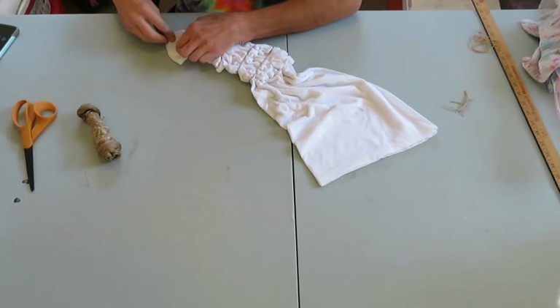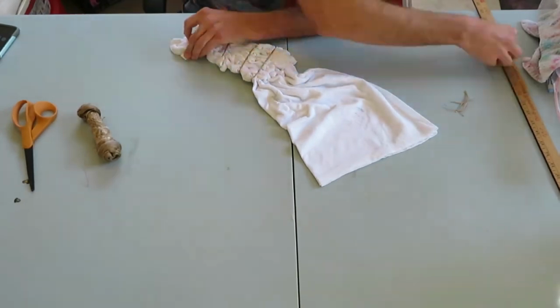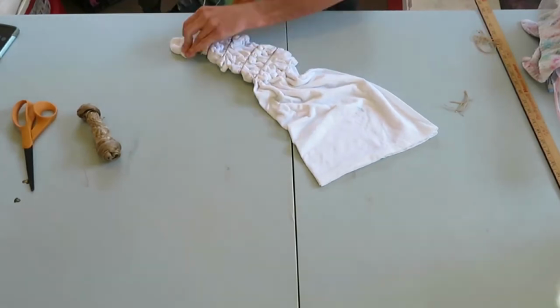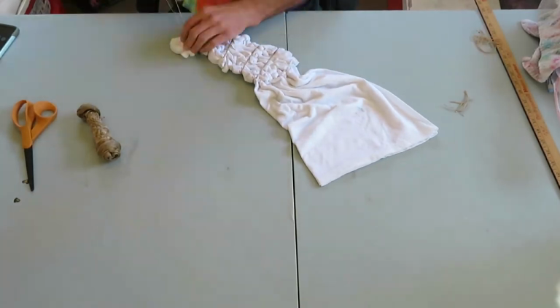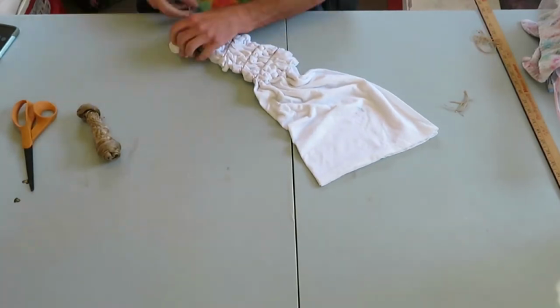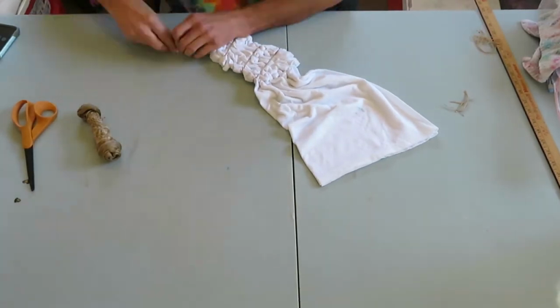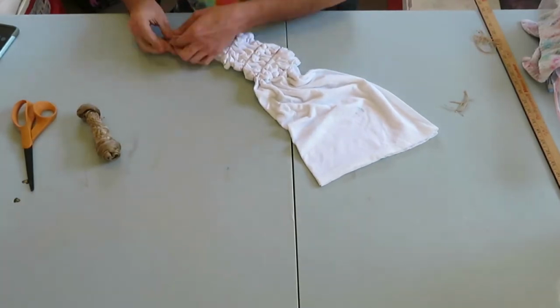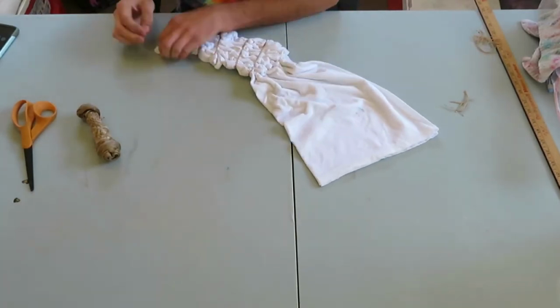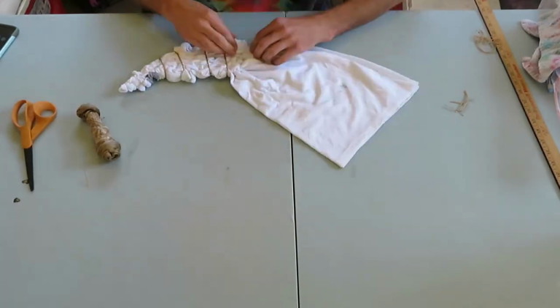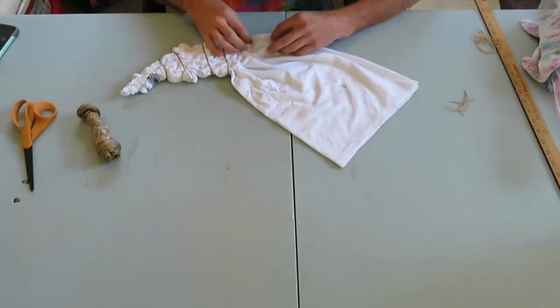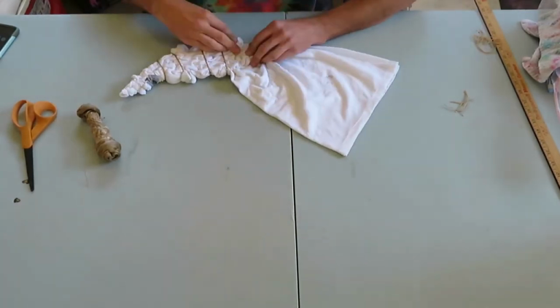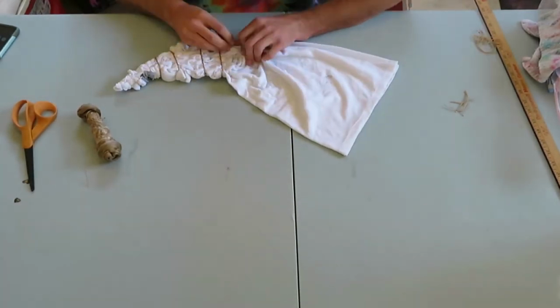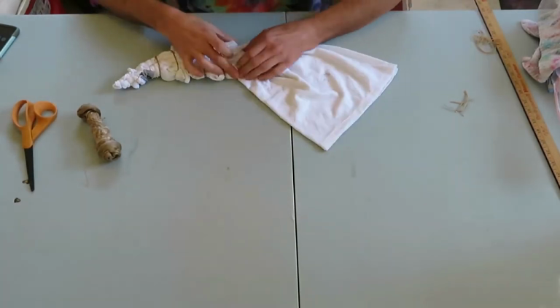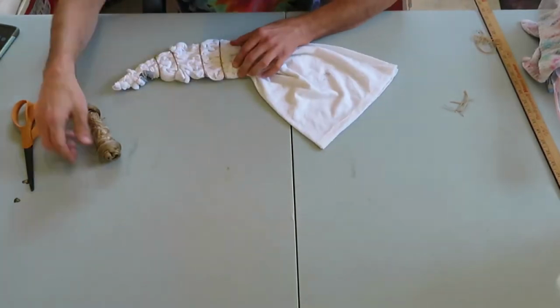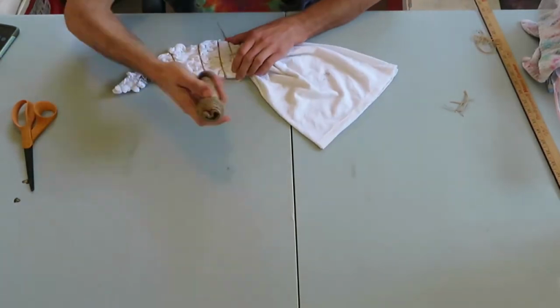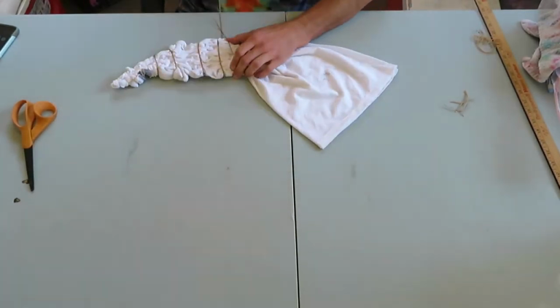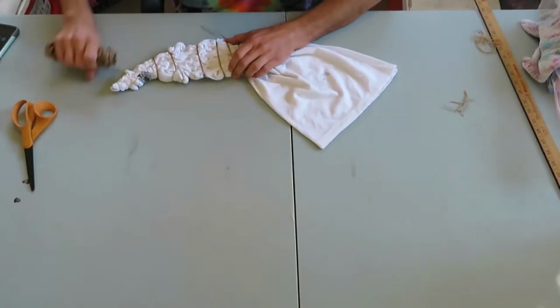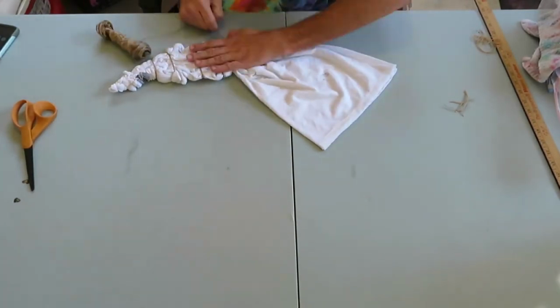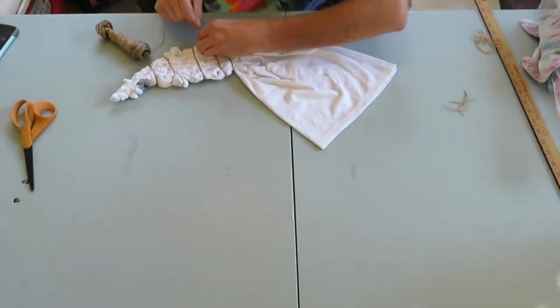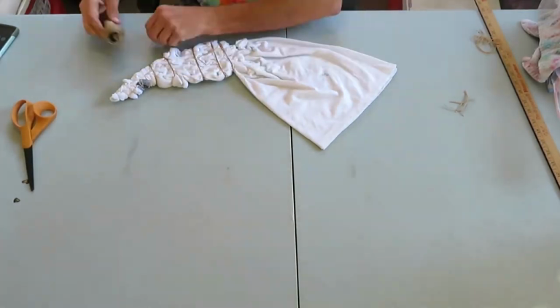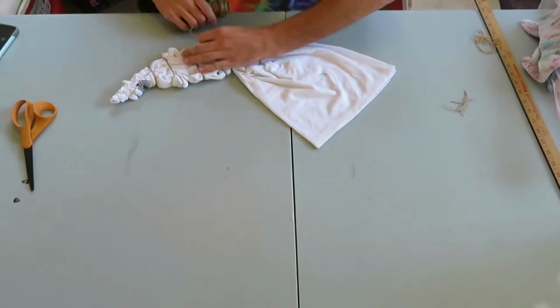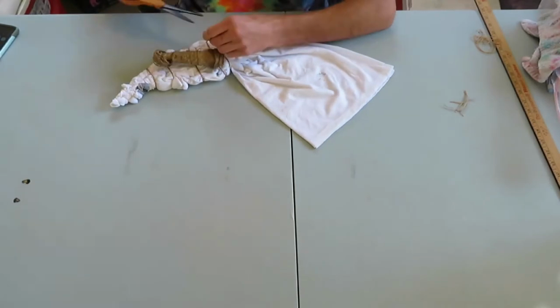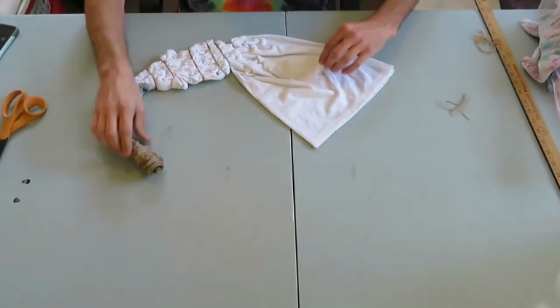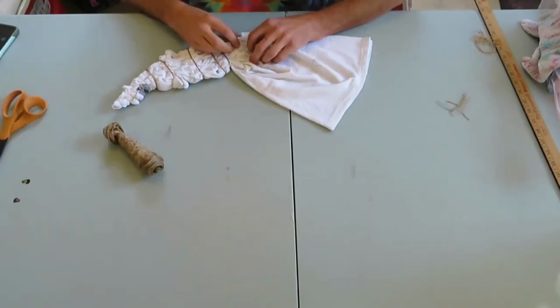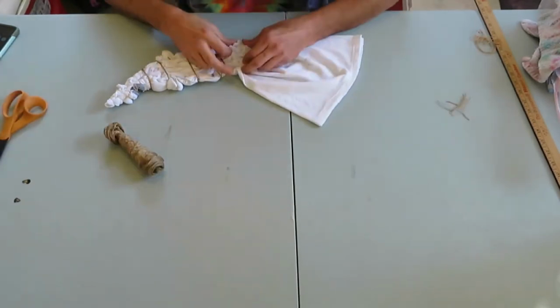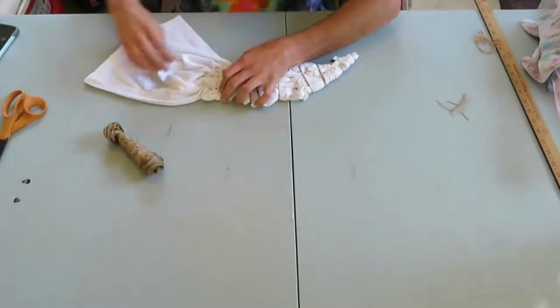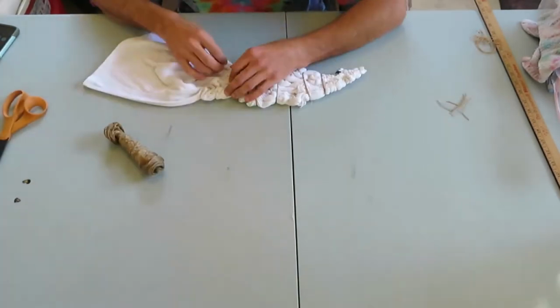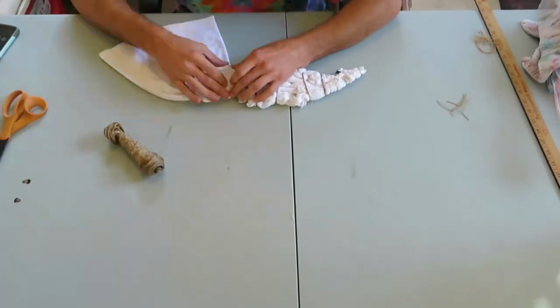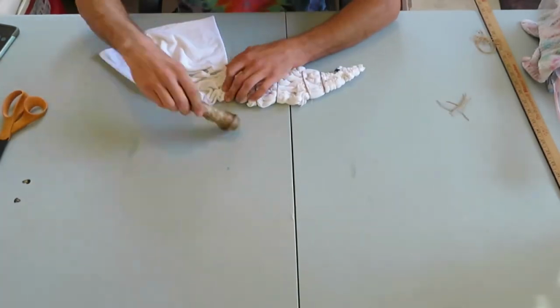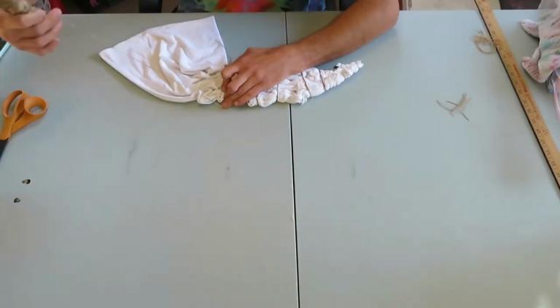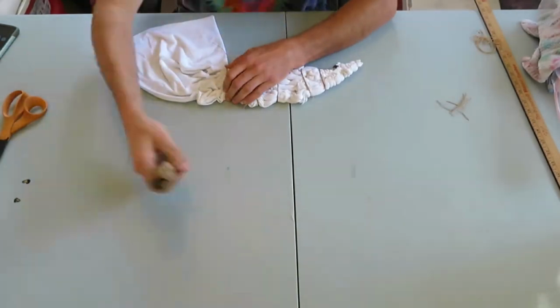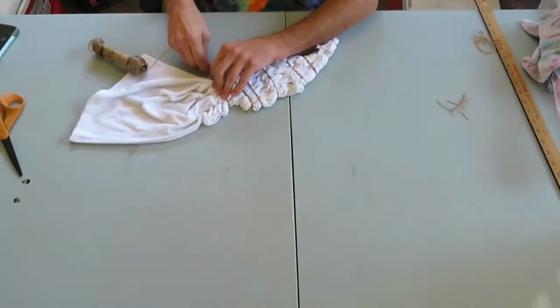I use rubber bands at the ends just to help when I'm opening the shirt, to help not cut any holes in the shirt.